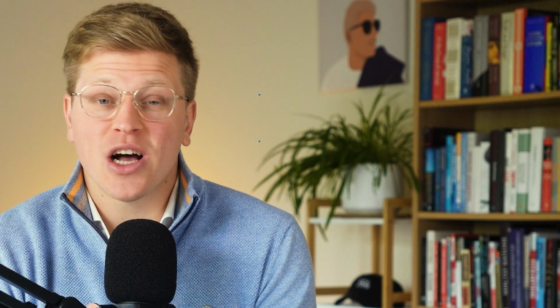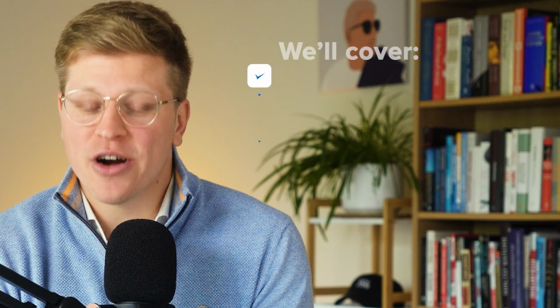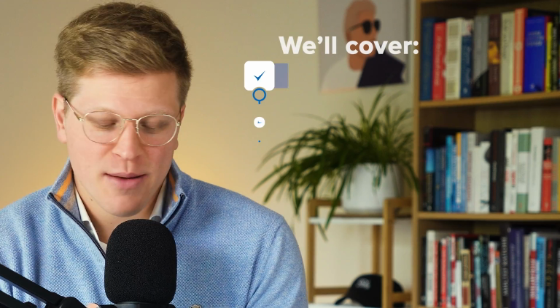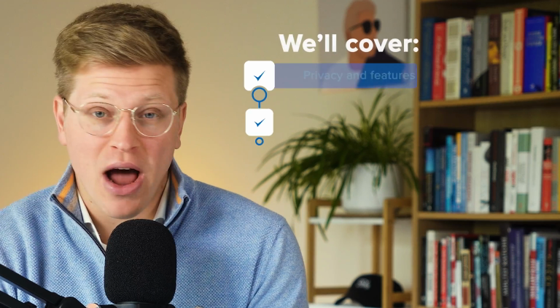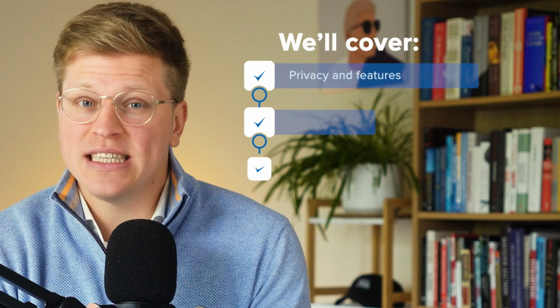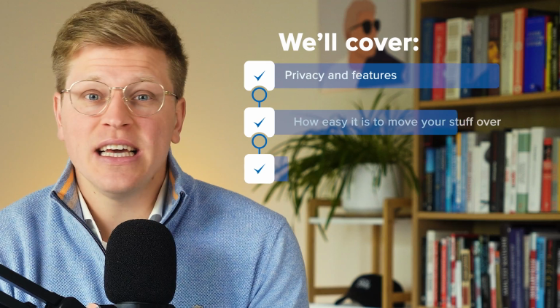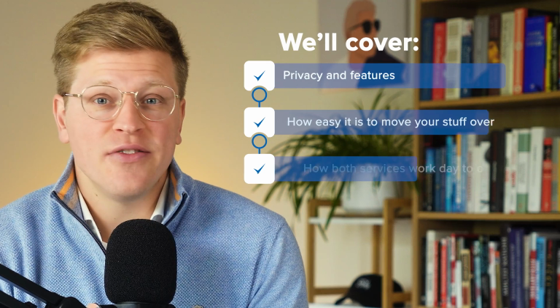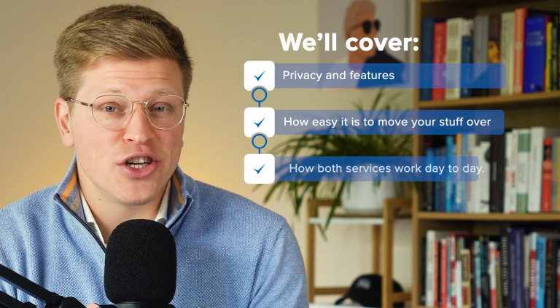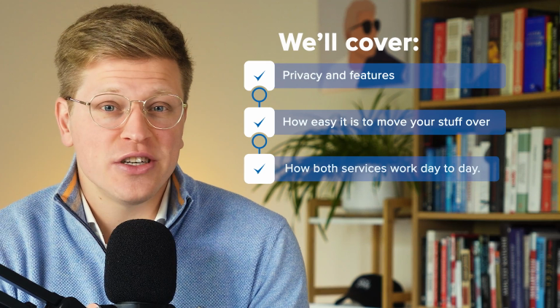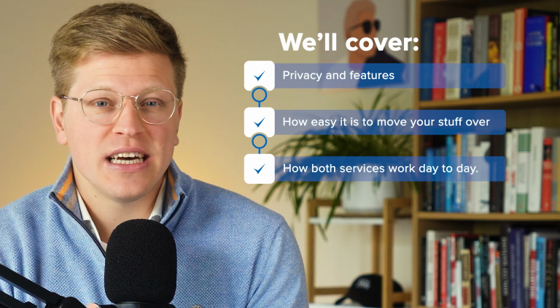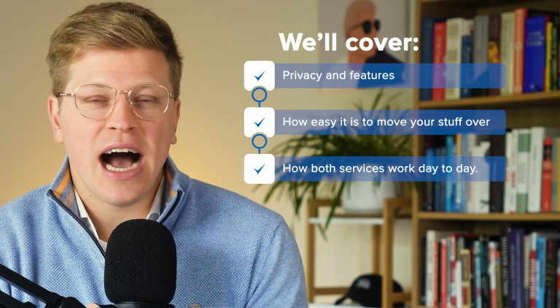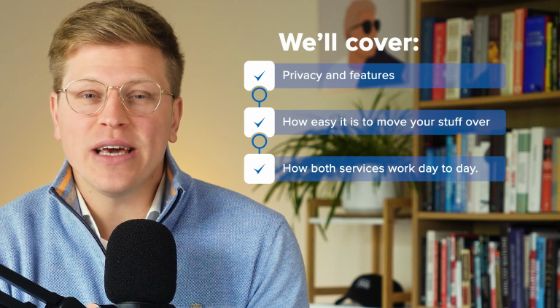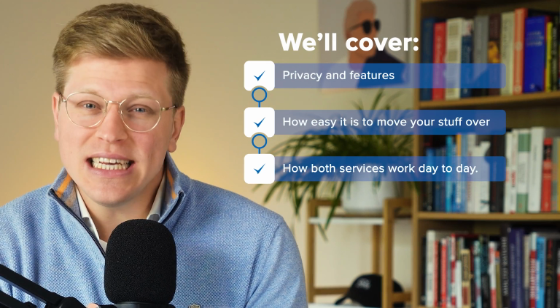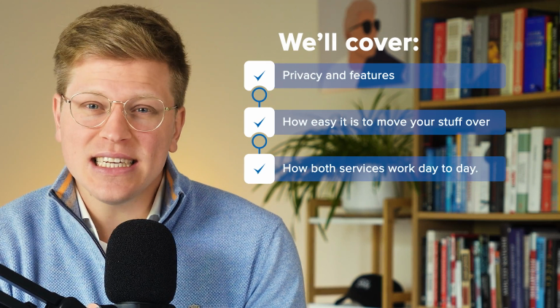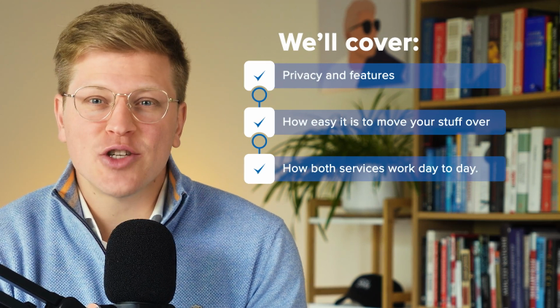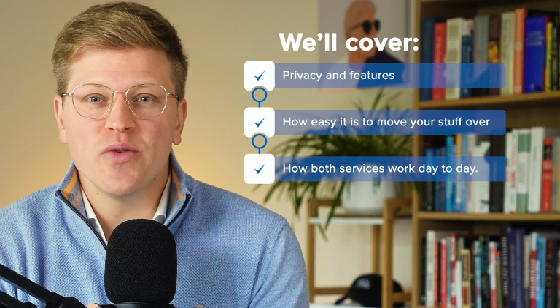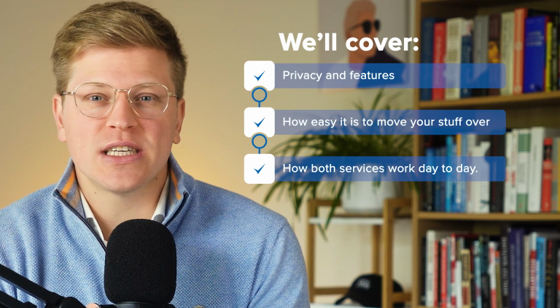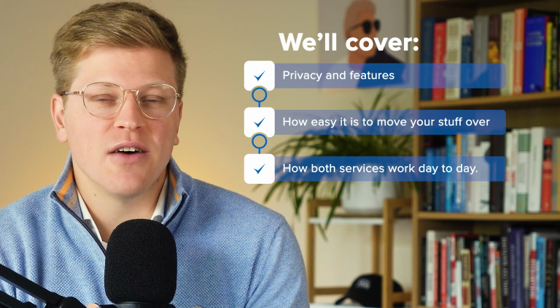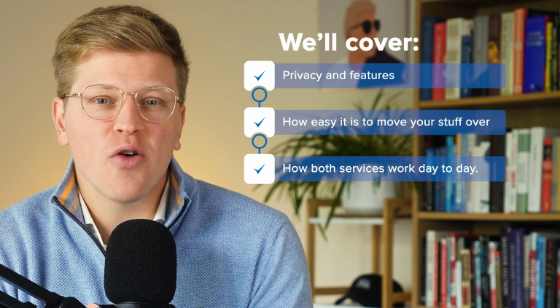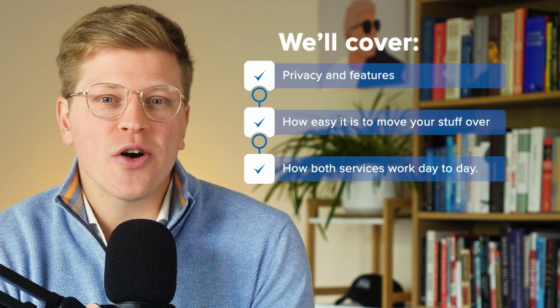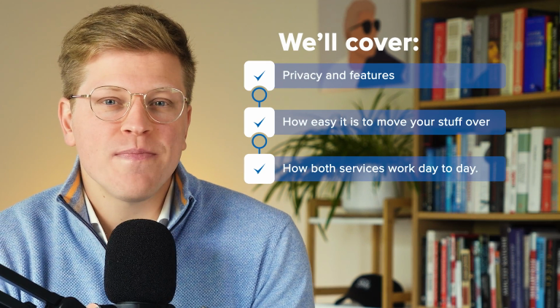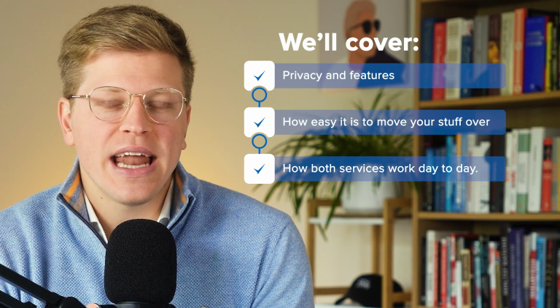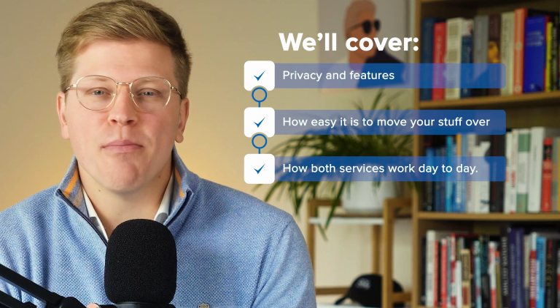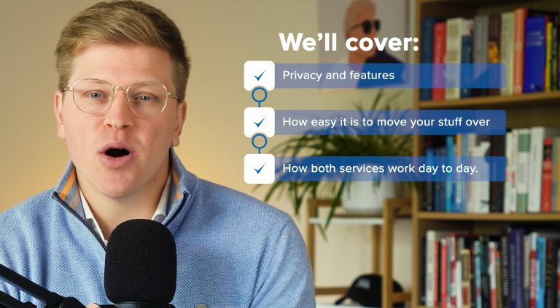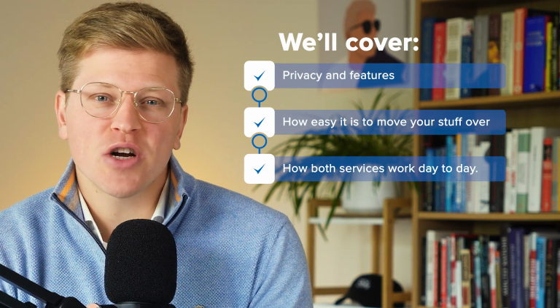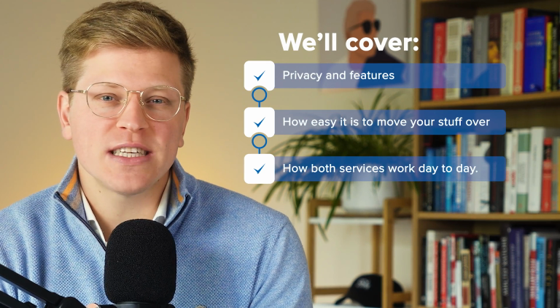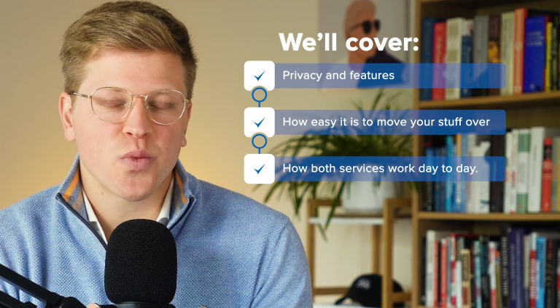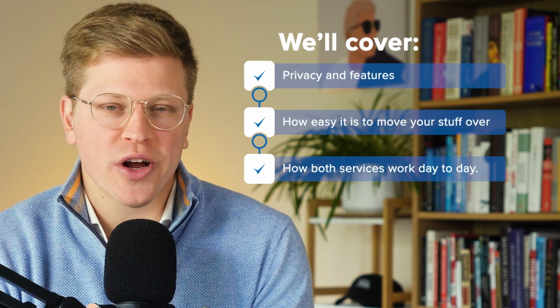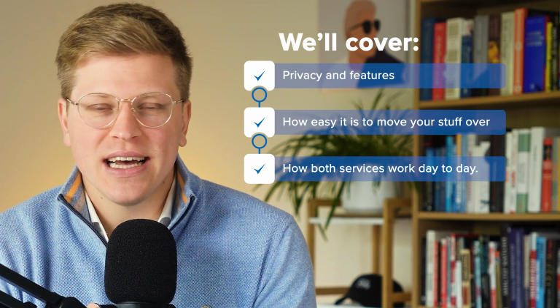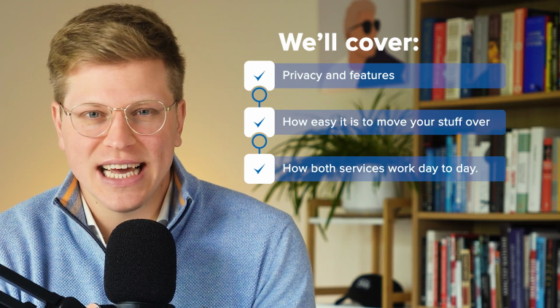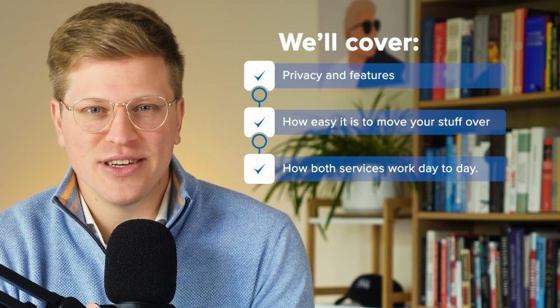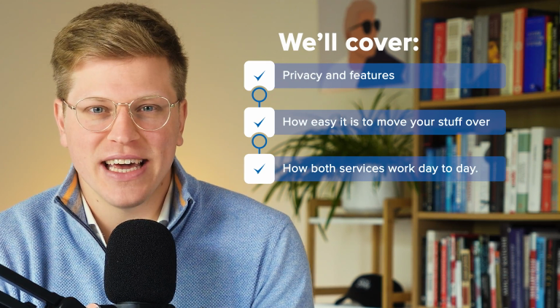We'll cover privacy, features, how easy it is to move your stuff over, and how both services work day to day.